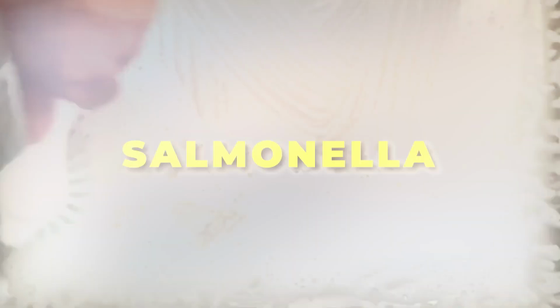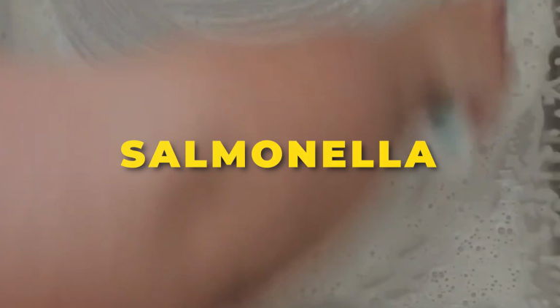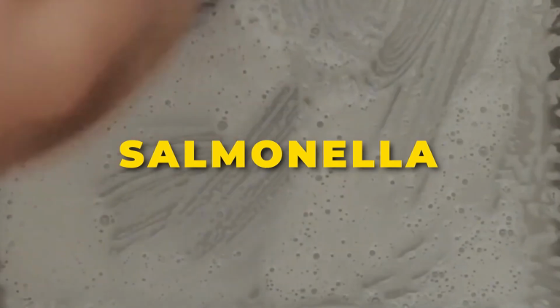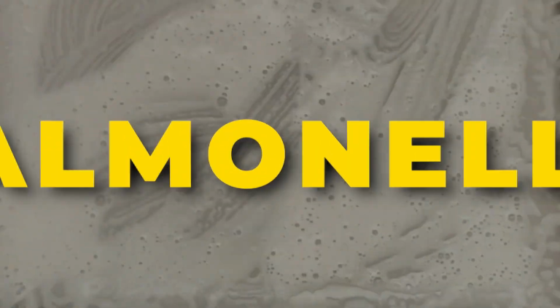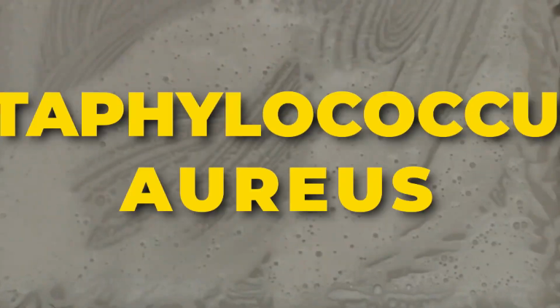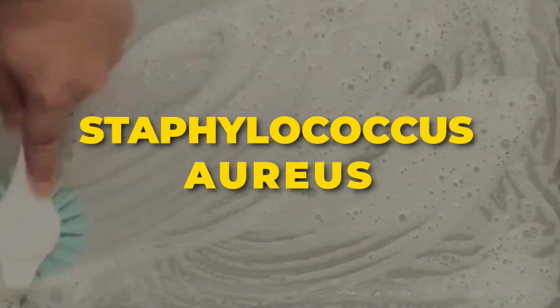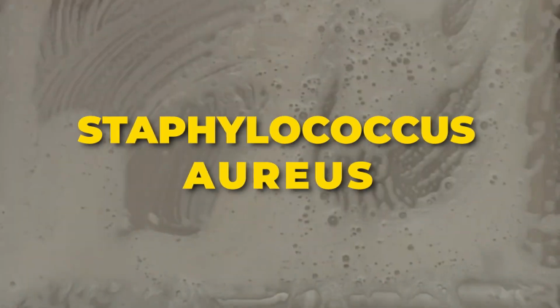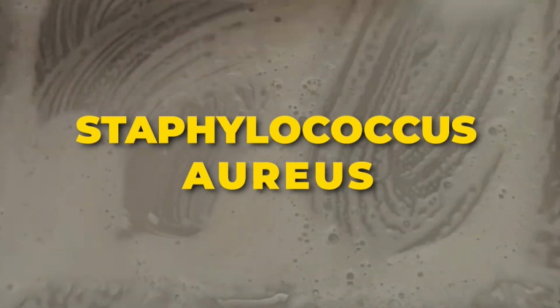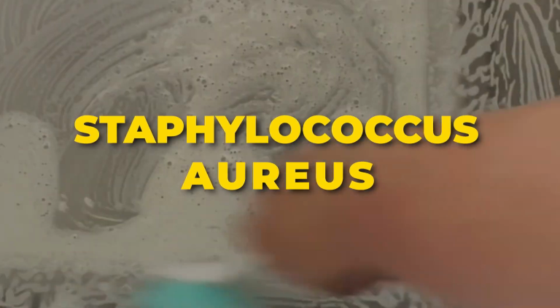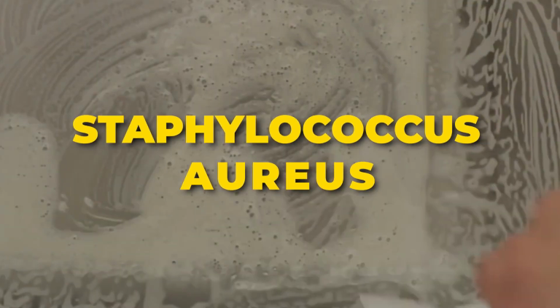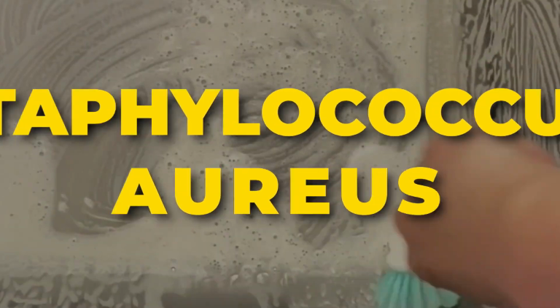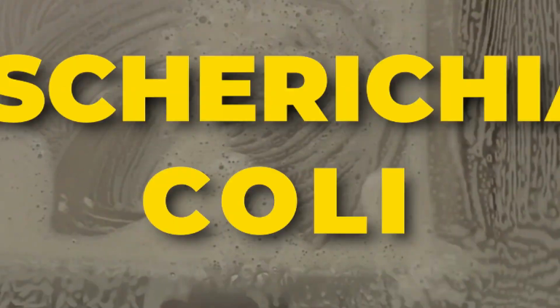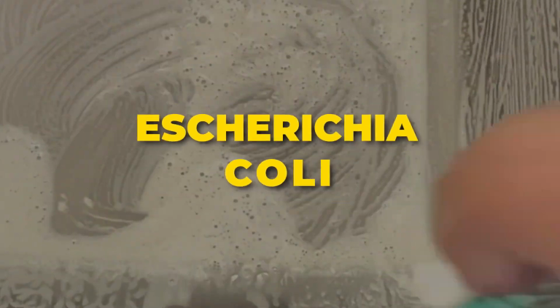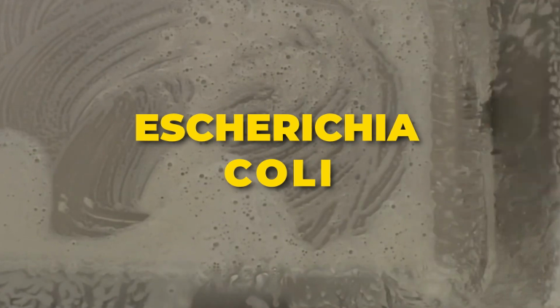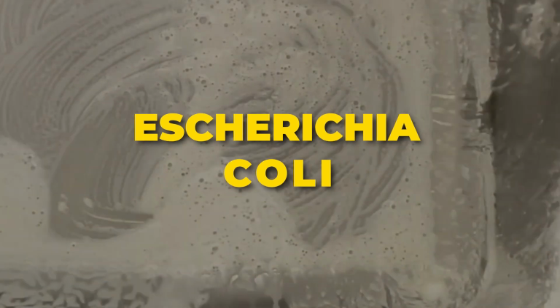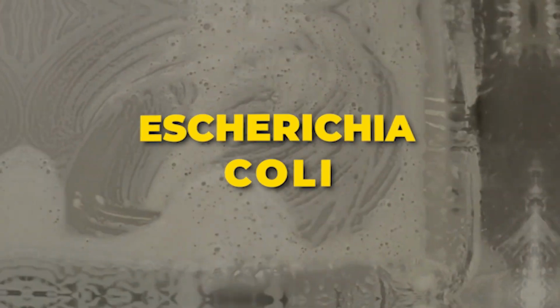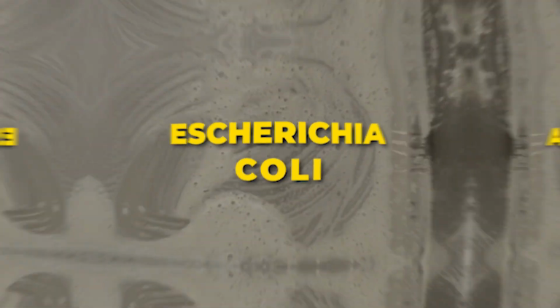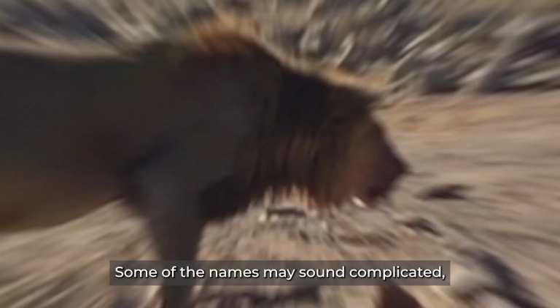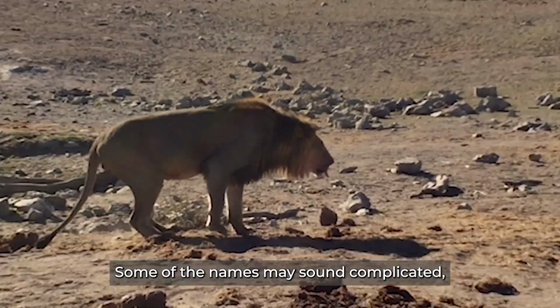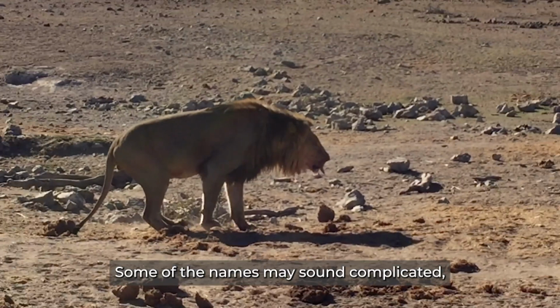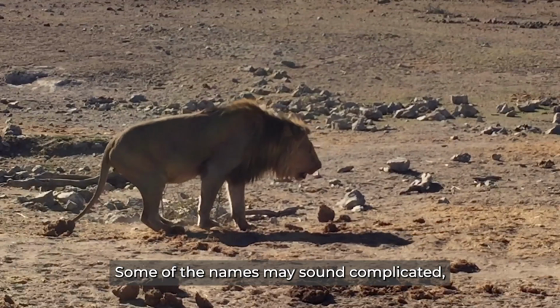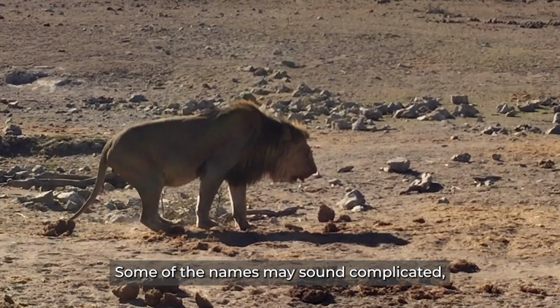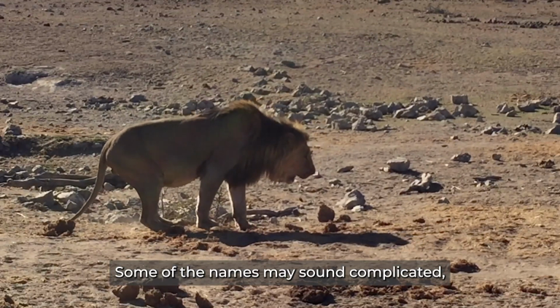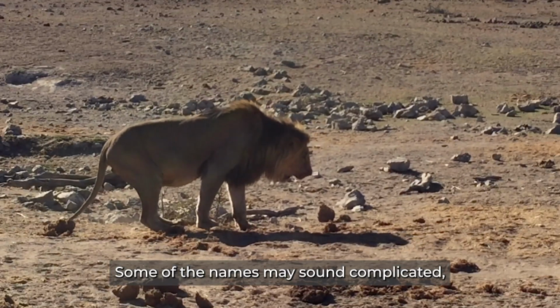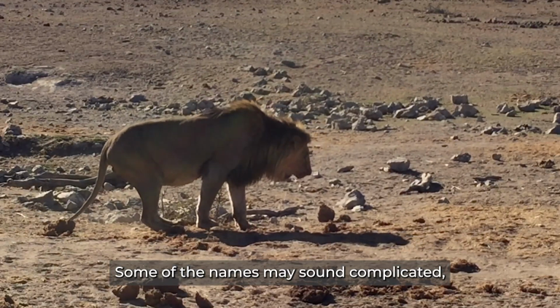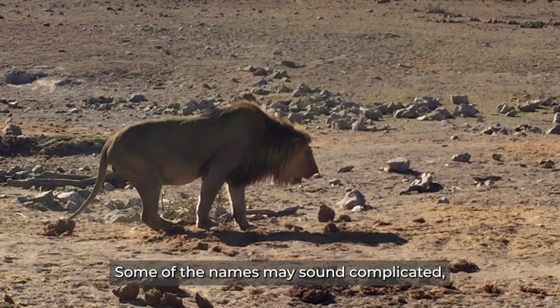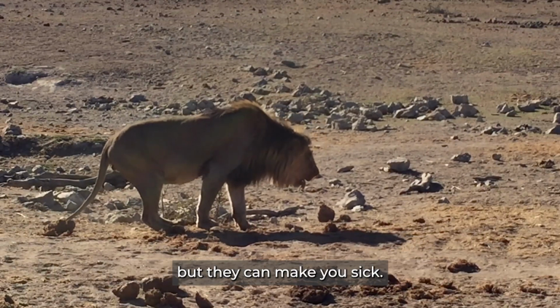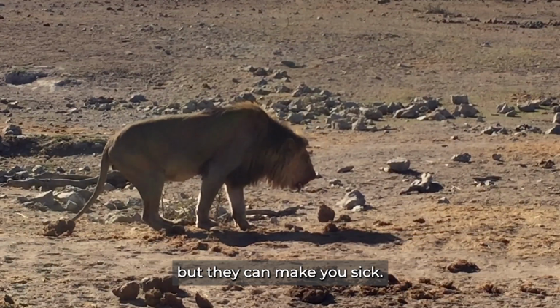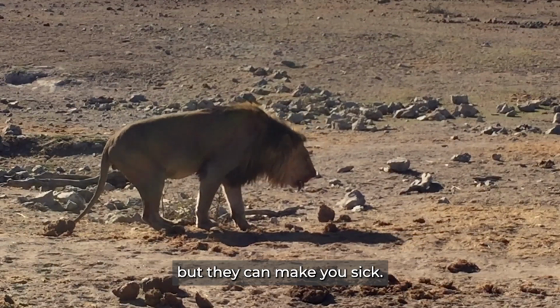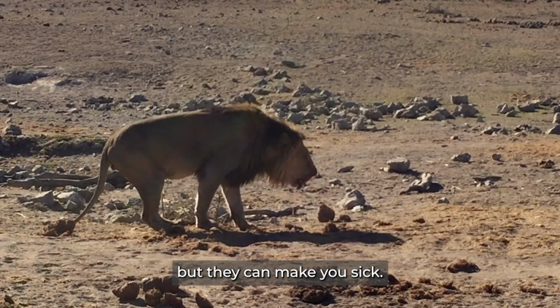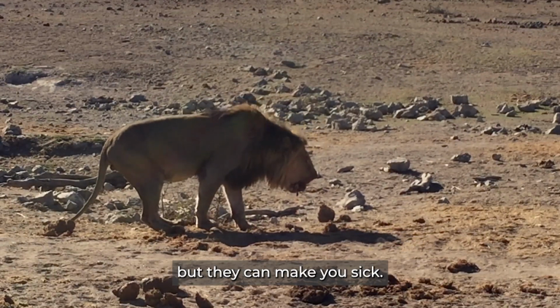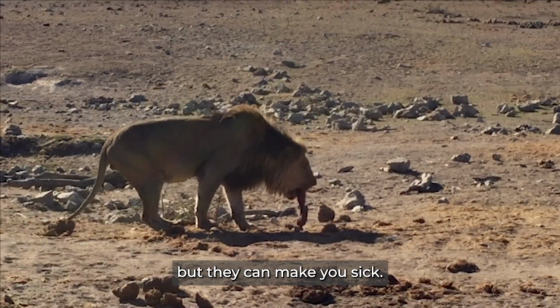Salmonella, Staphylococcus aureus, Escherichia coli — some of the names may sound complicated, but they can make you sick.